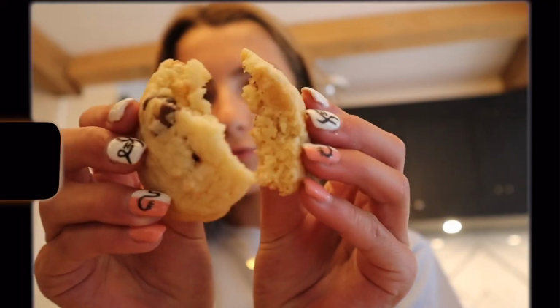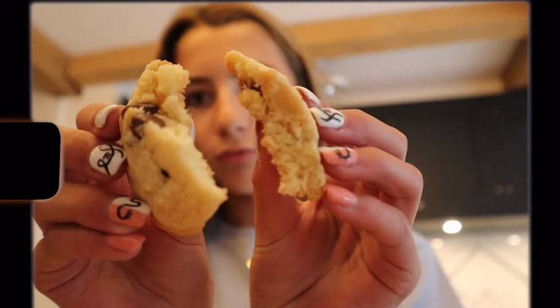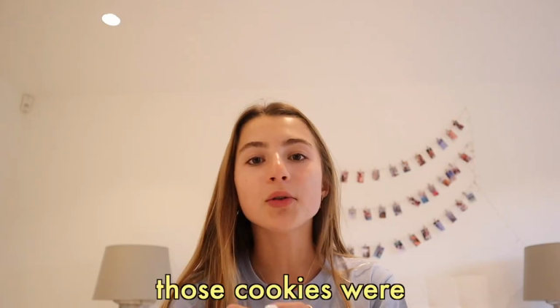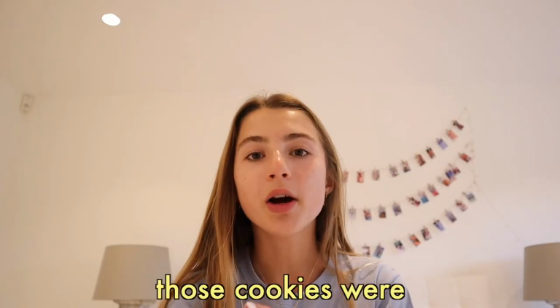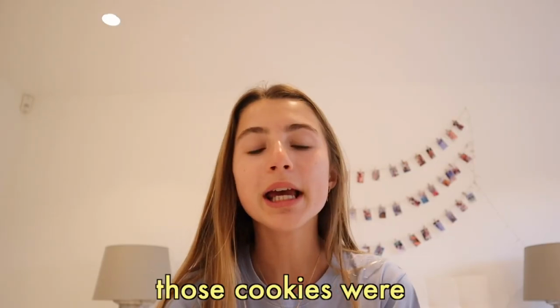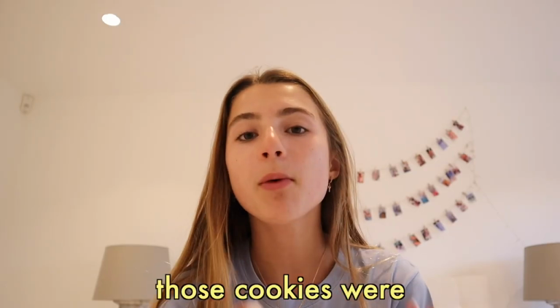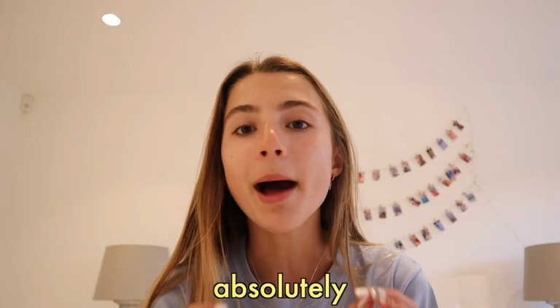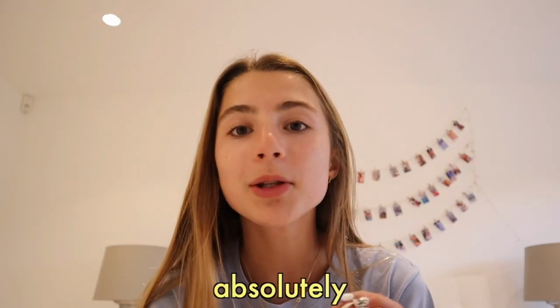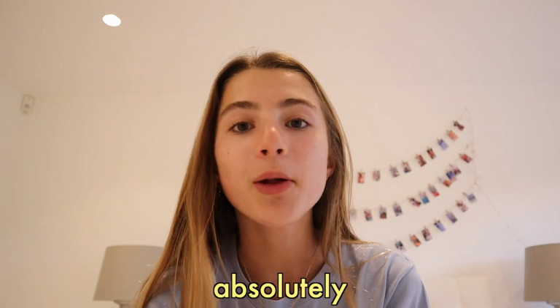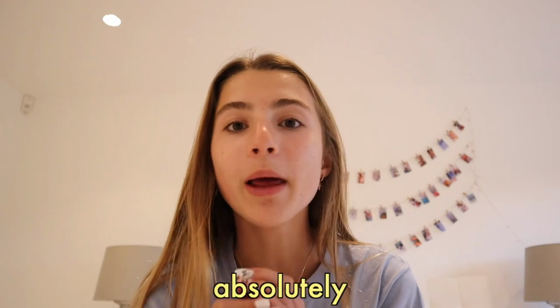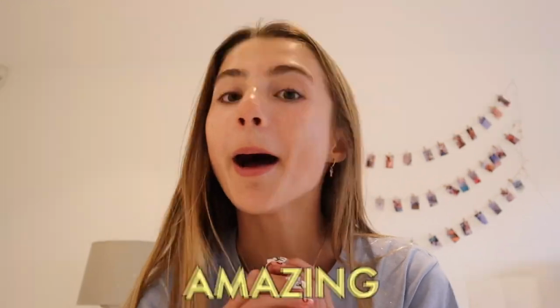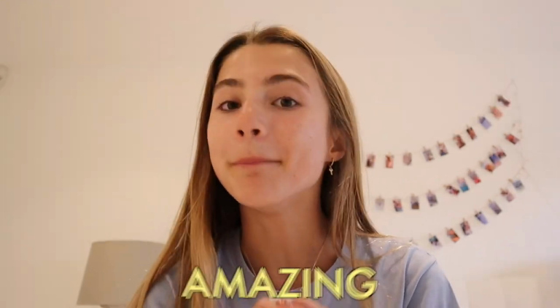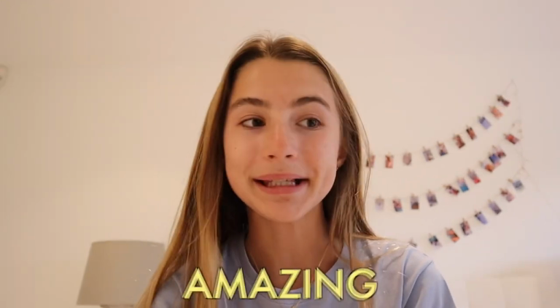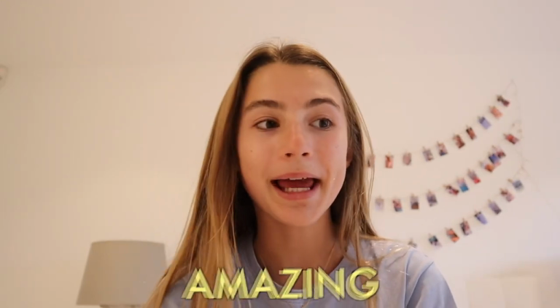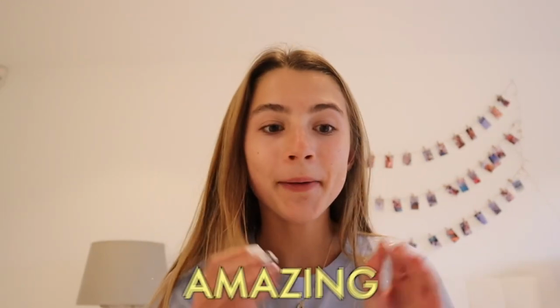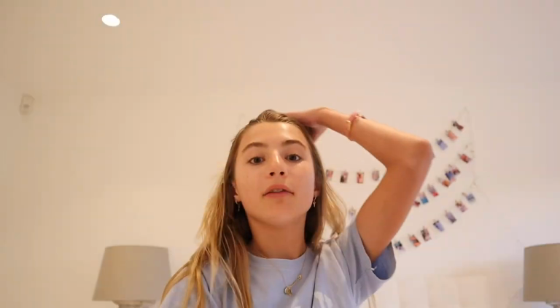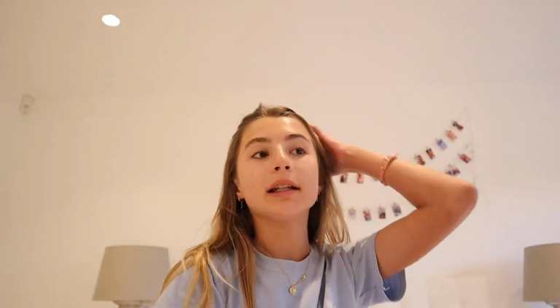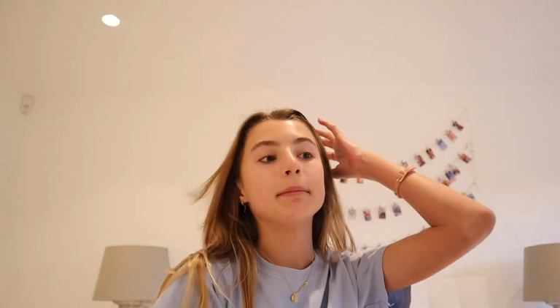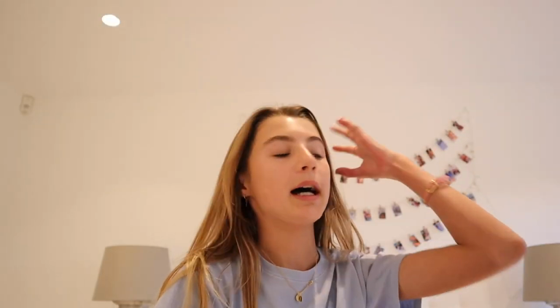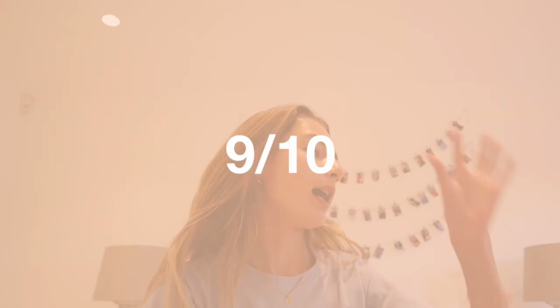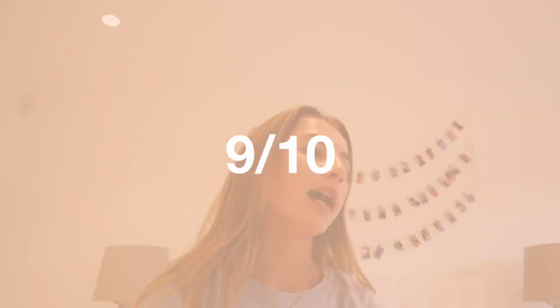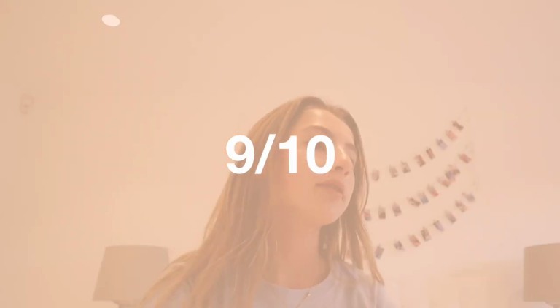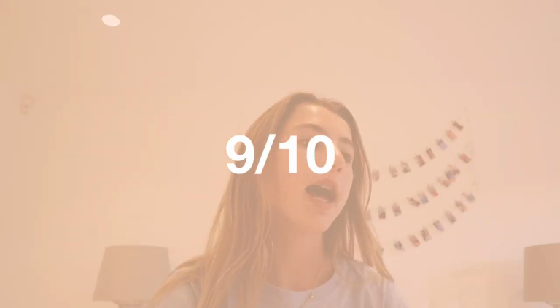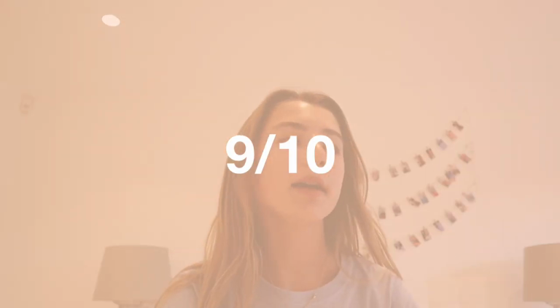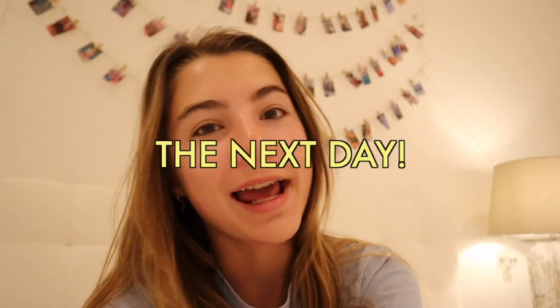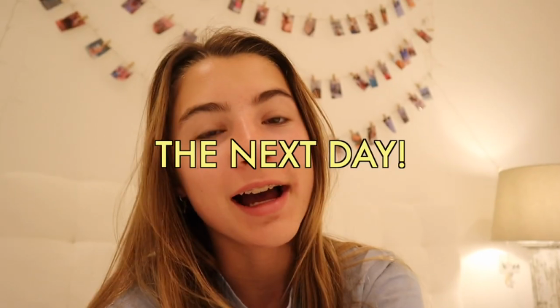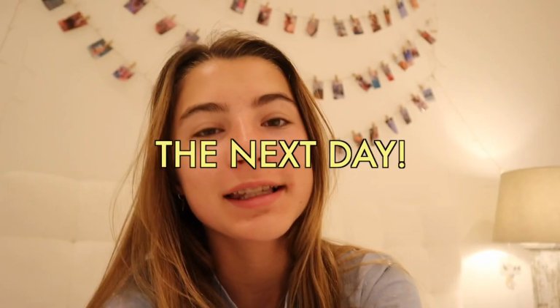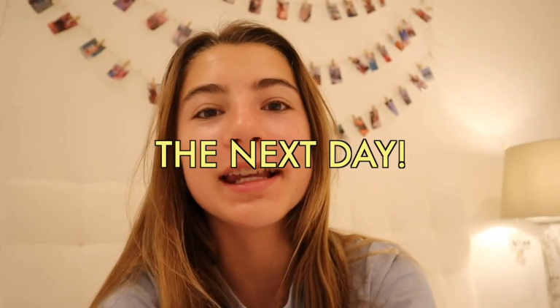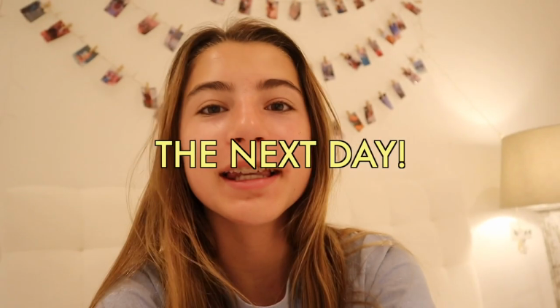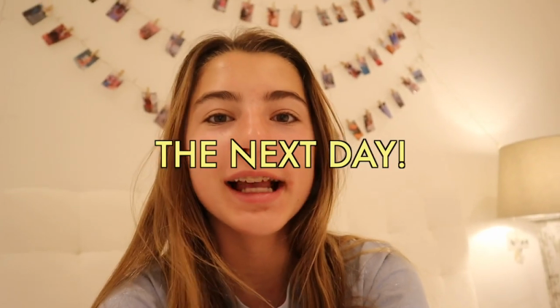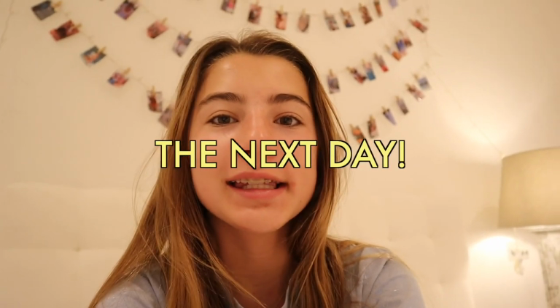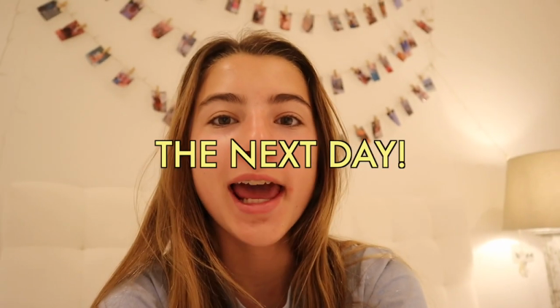Those cookies were absolutely amazing - I'd rate them a nine out of ten.